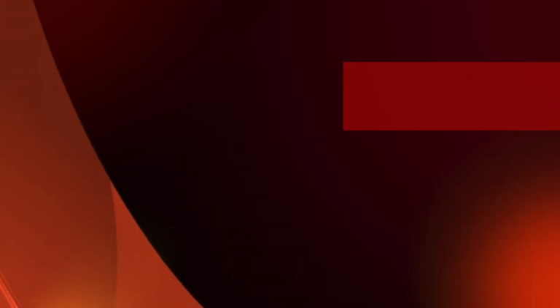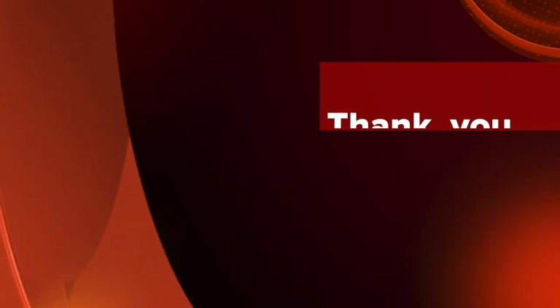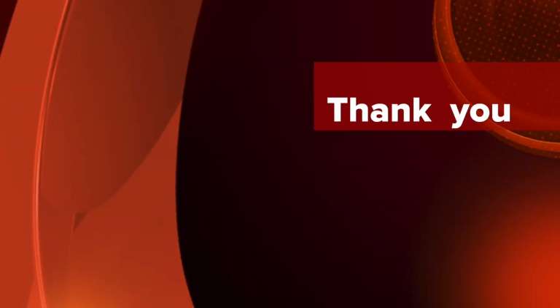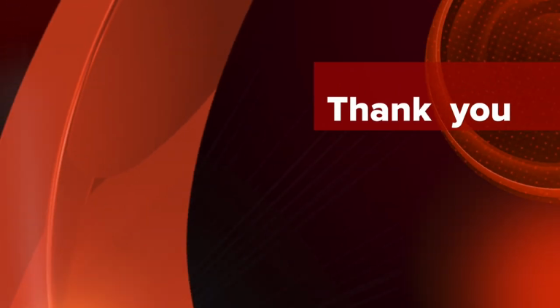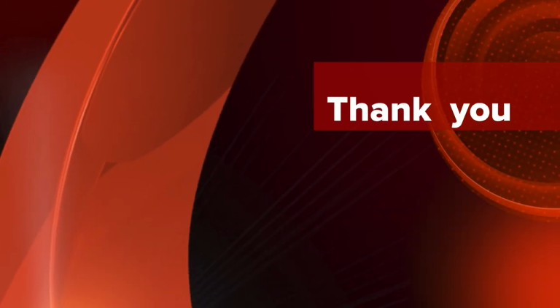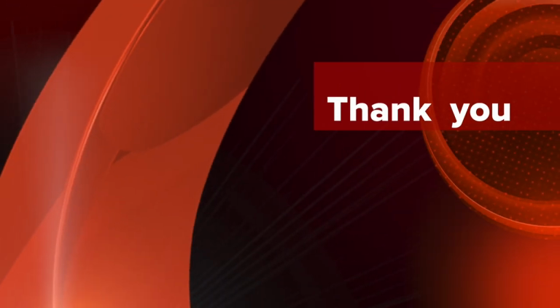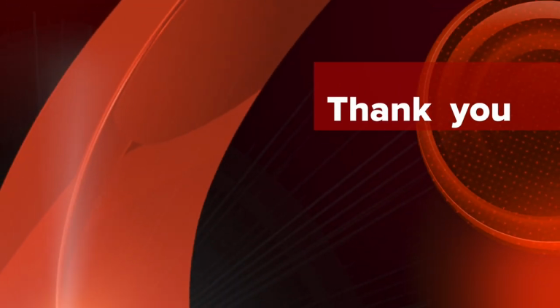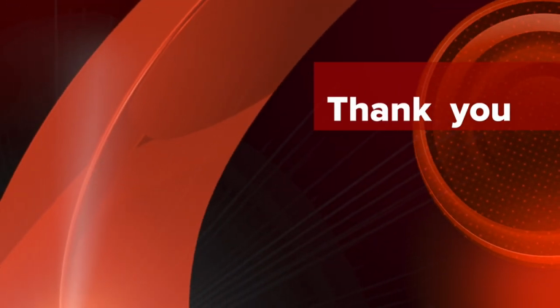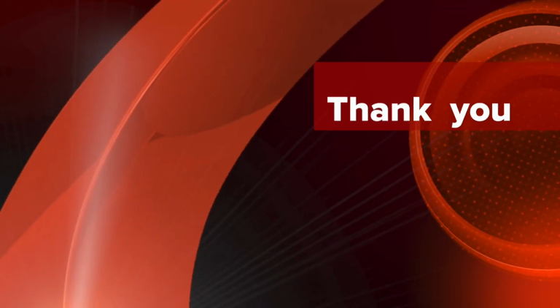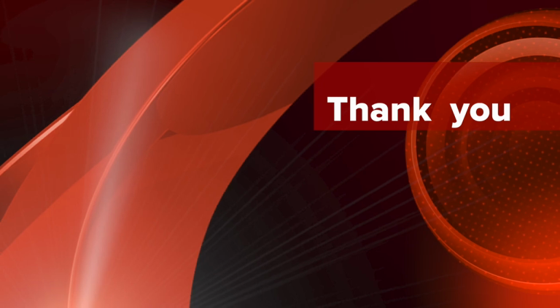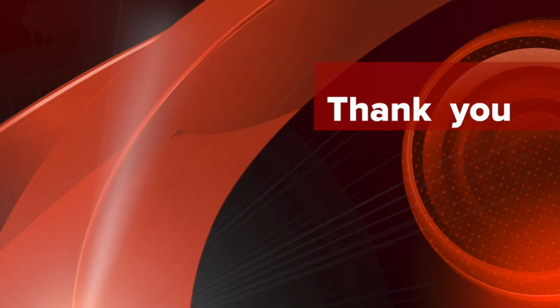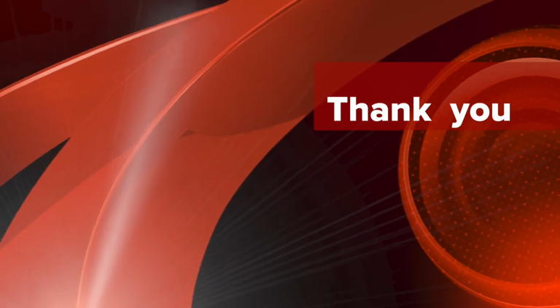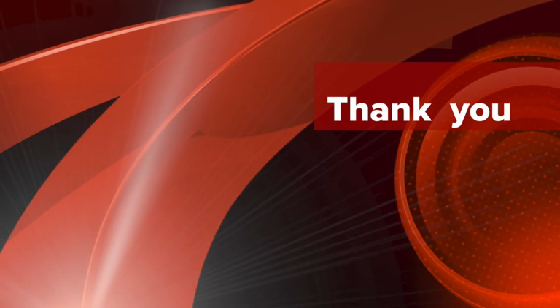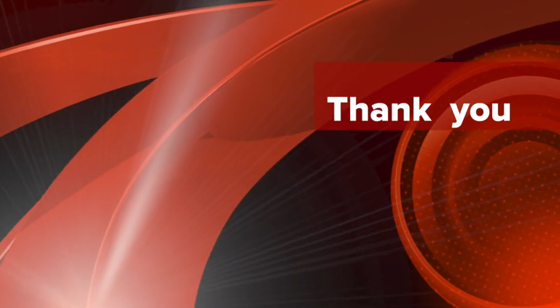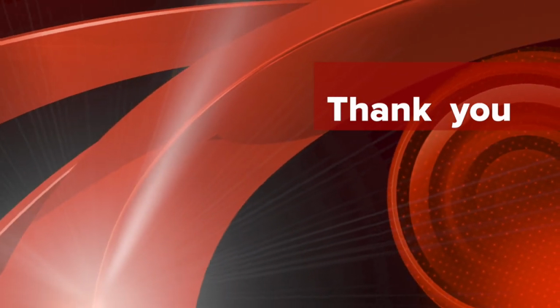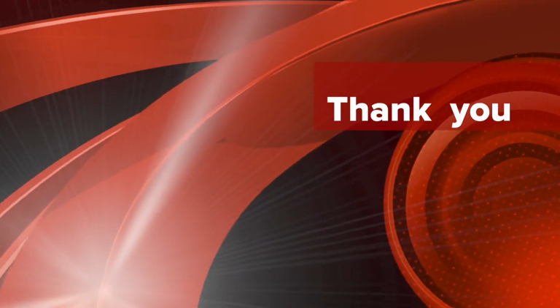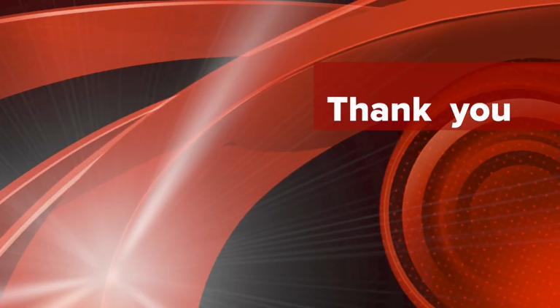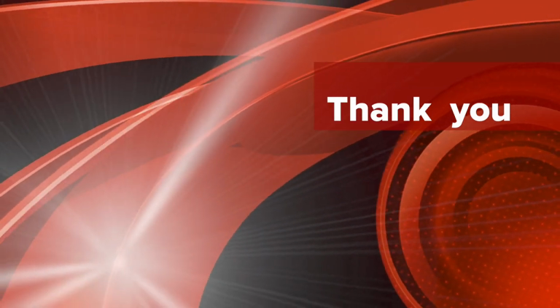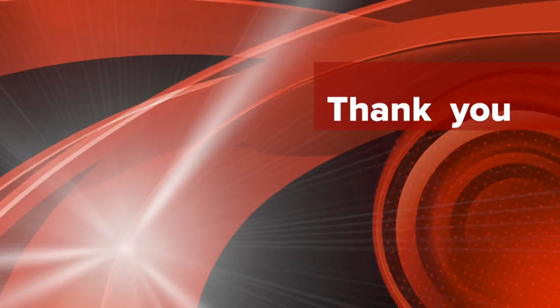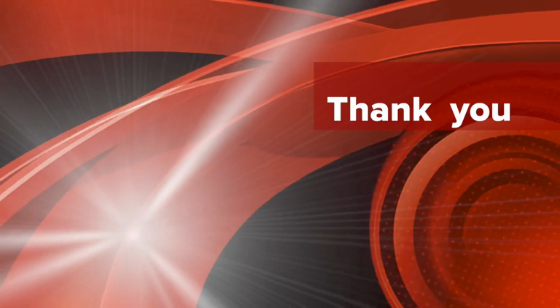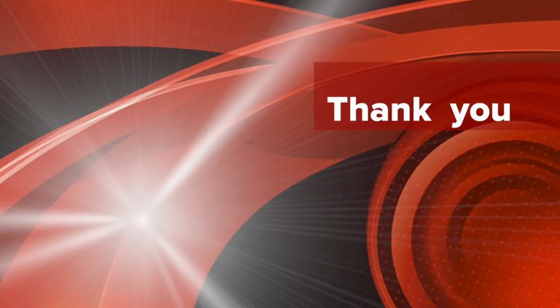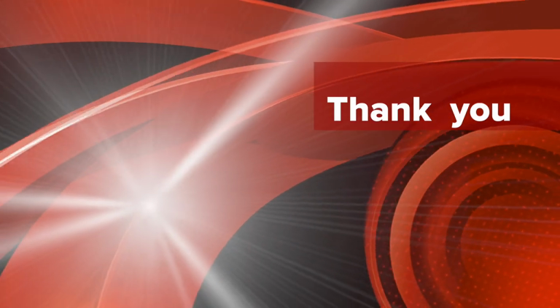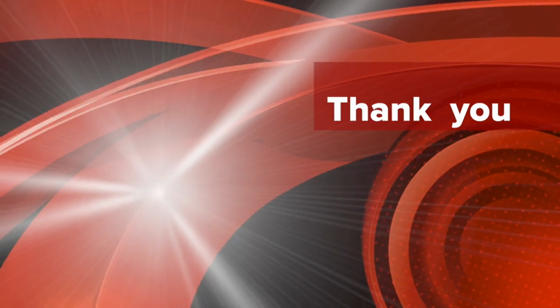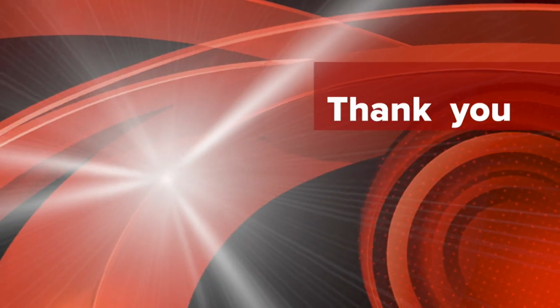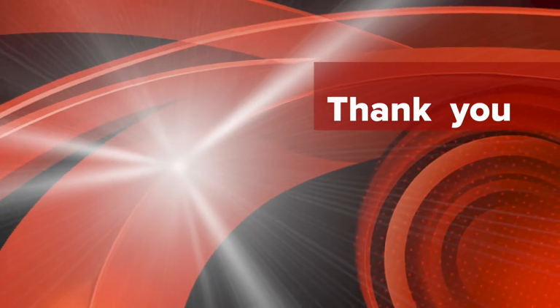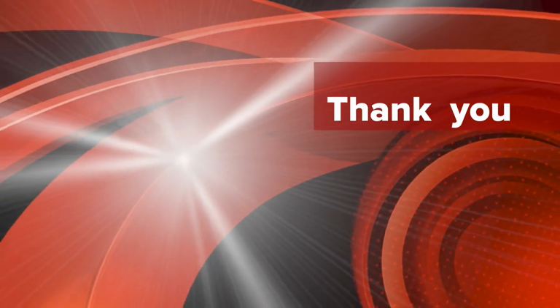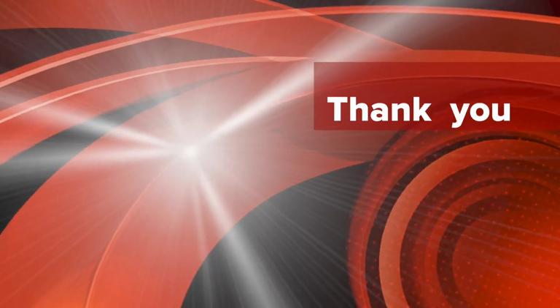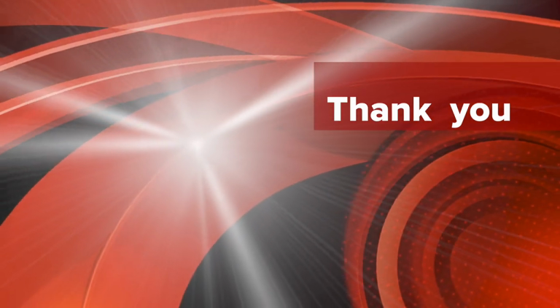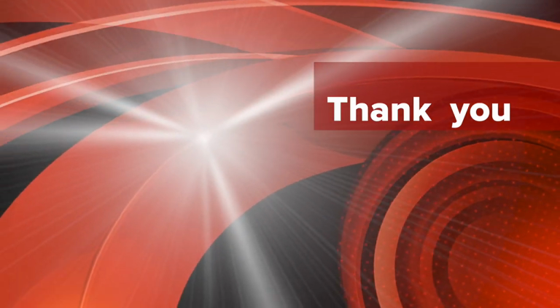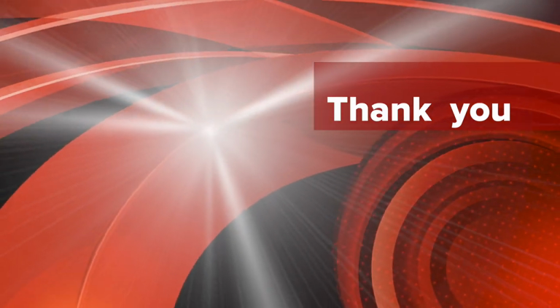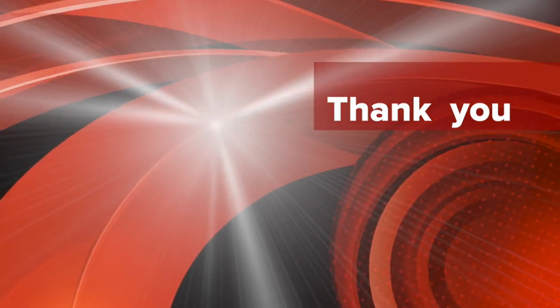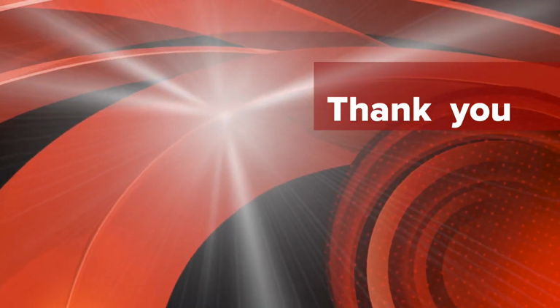Thank you for watching. Please leave any suggestions or comments you may have, and don't forget to subscribe.